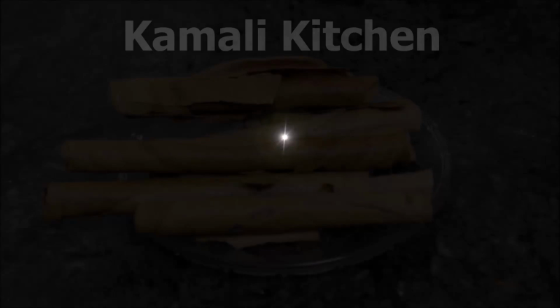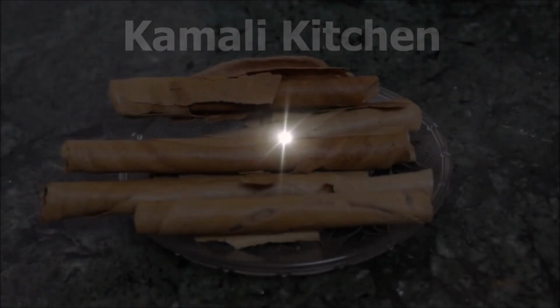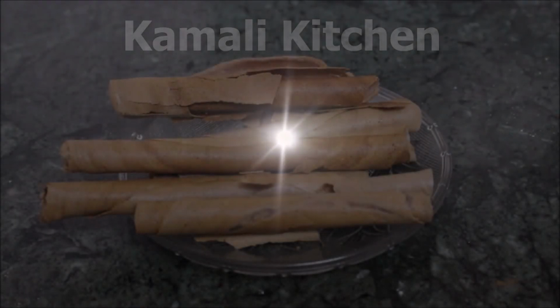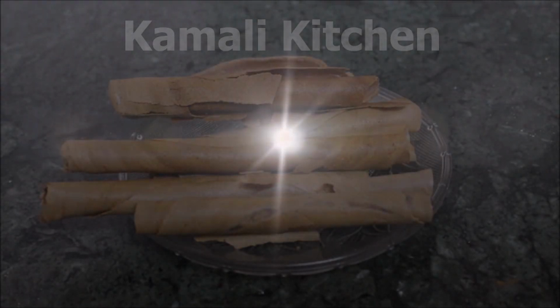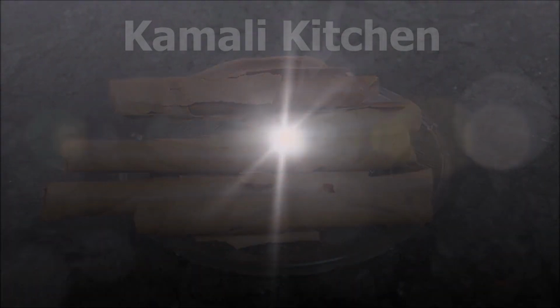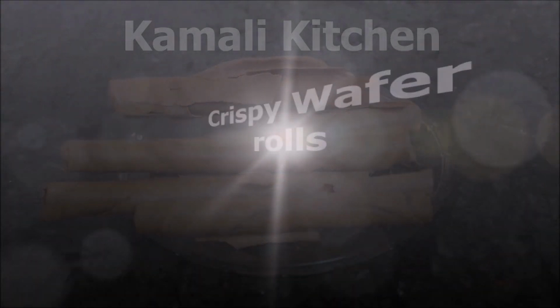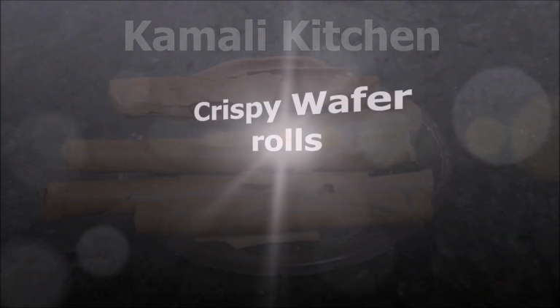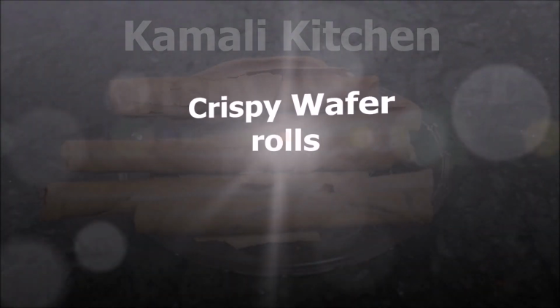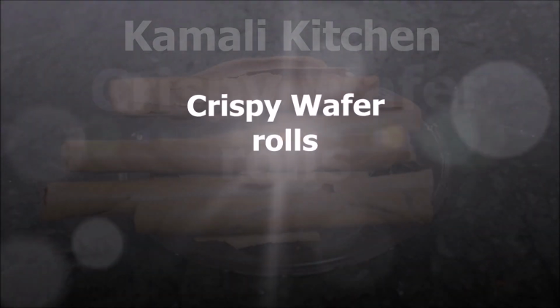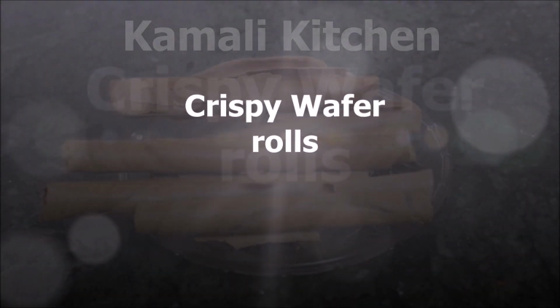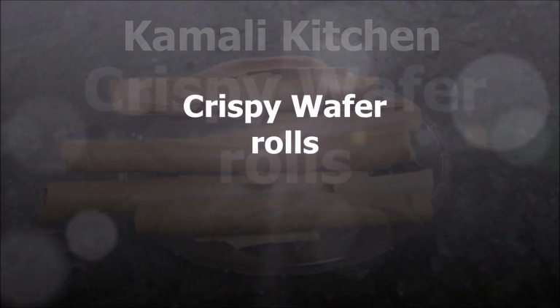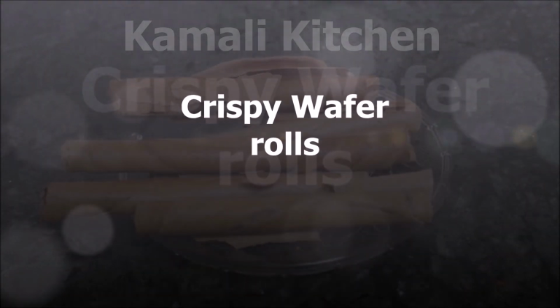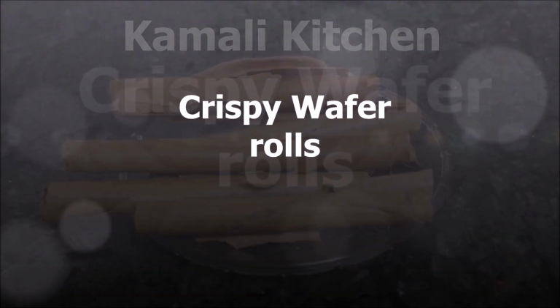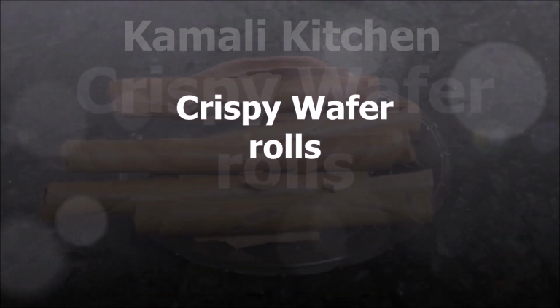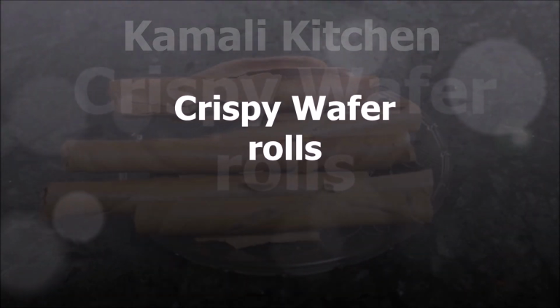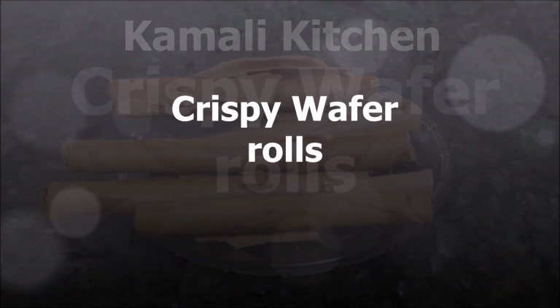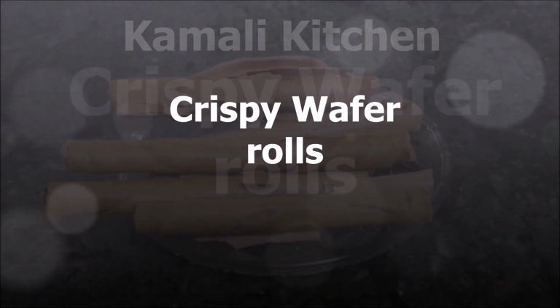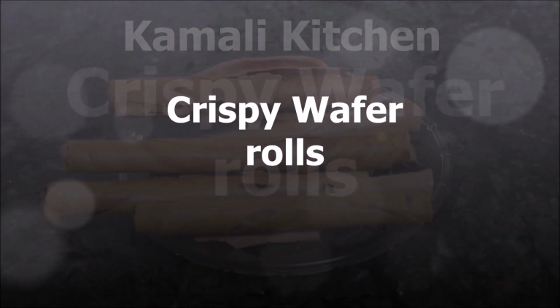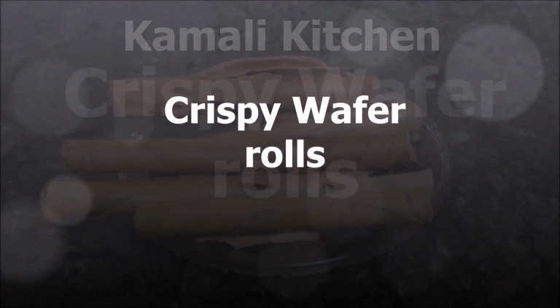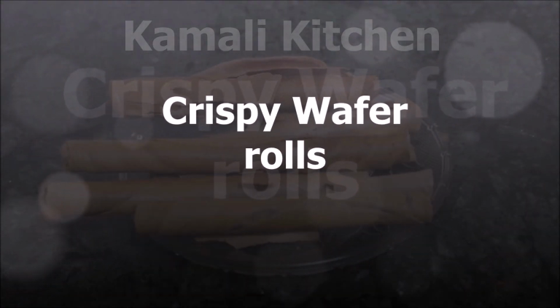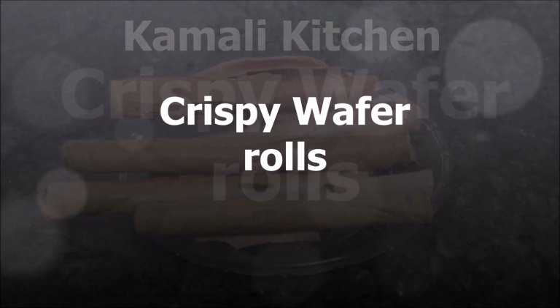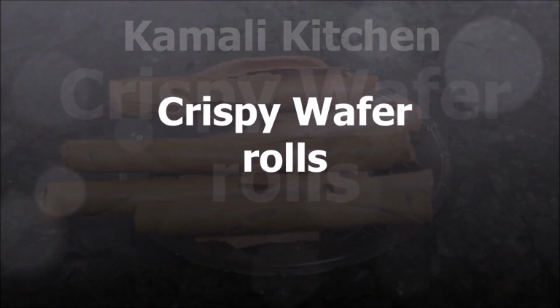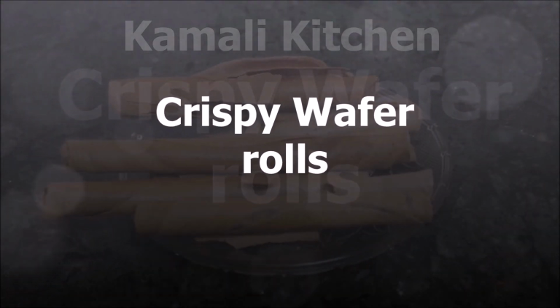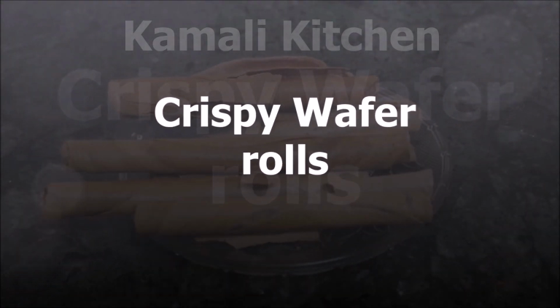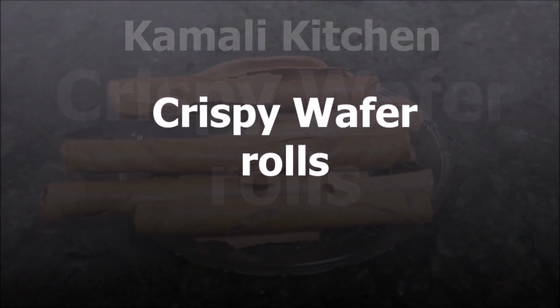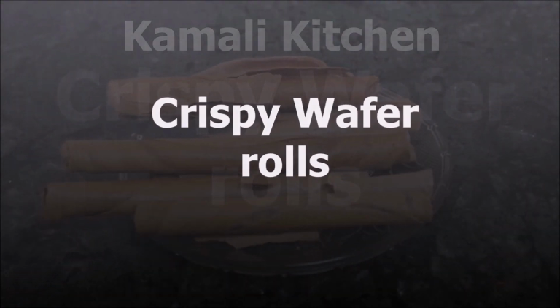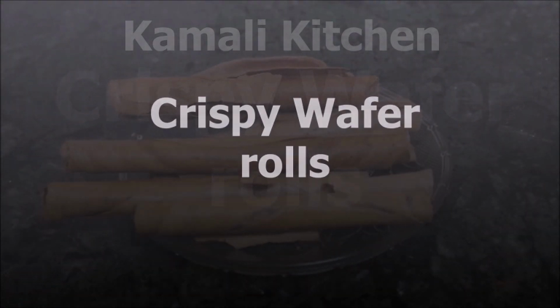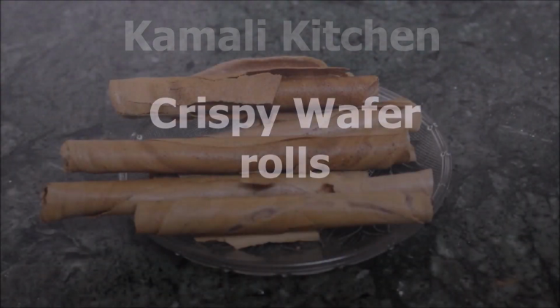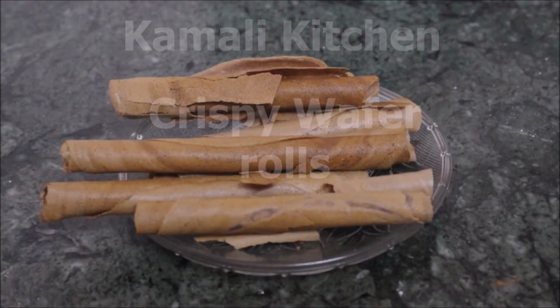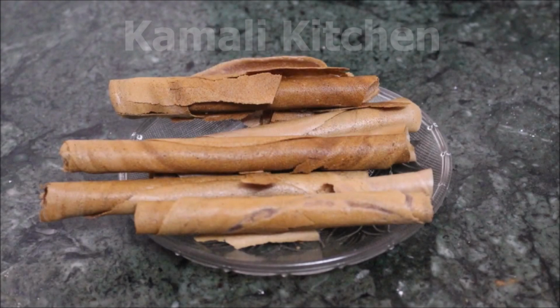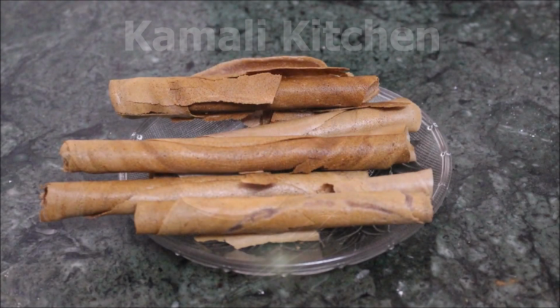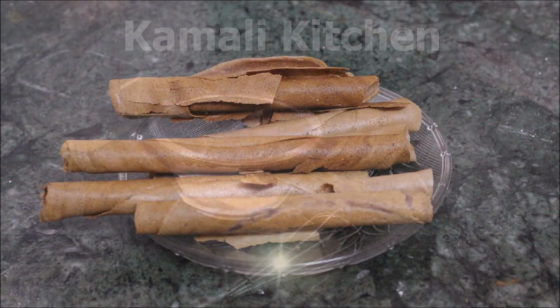Hello friends! Welcome to Kamli Kitchen! We are going to eat crispy wafer rolls.